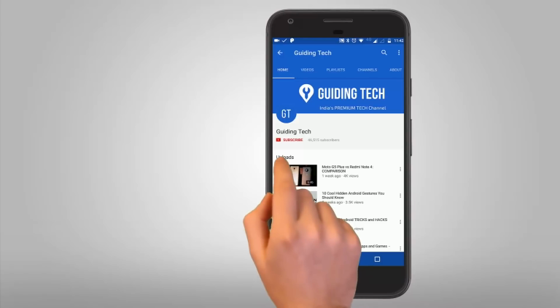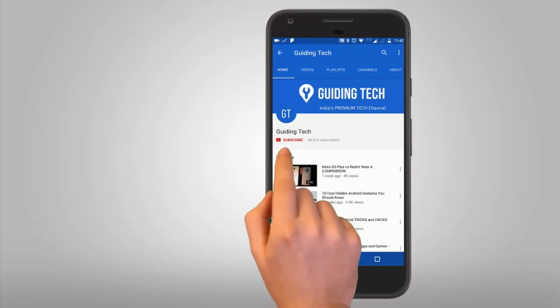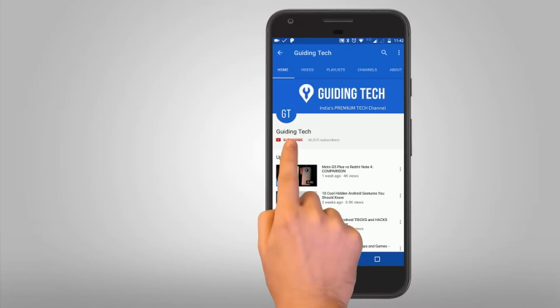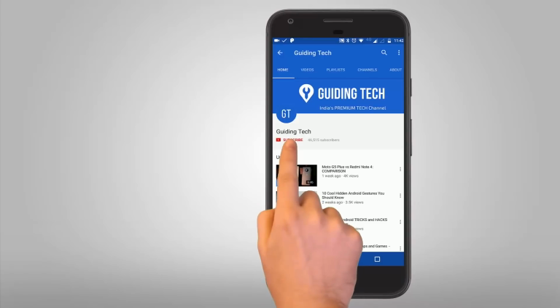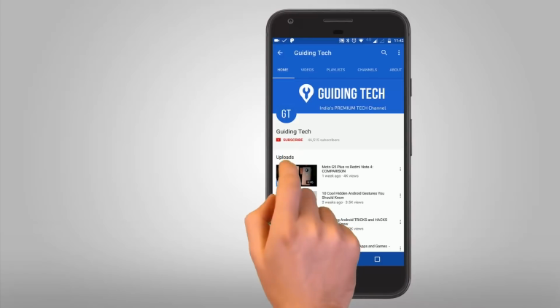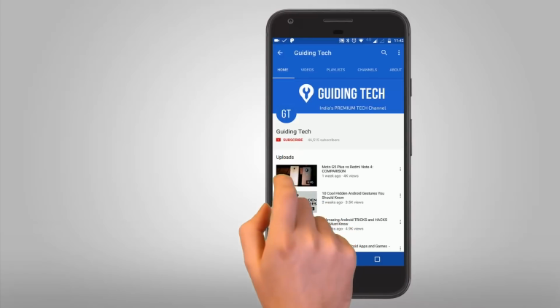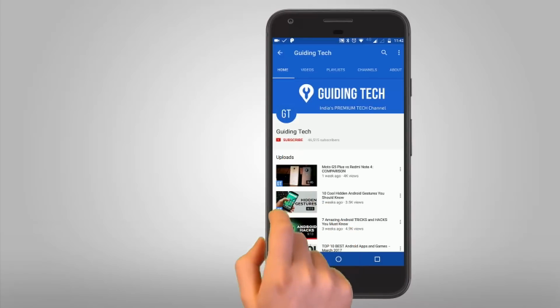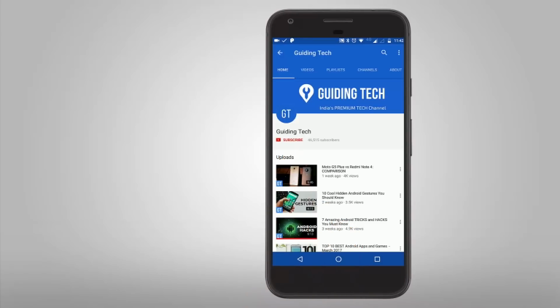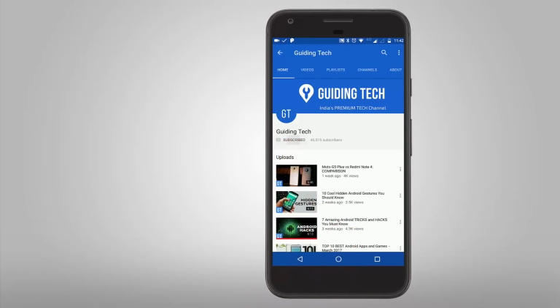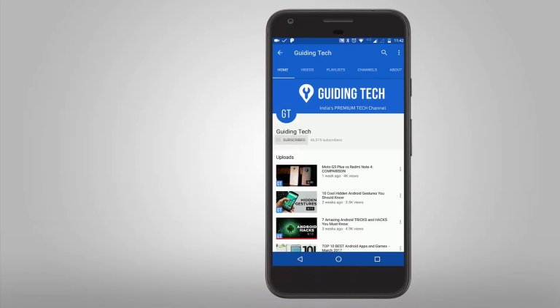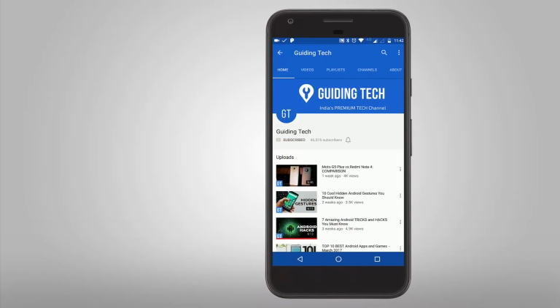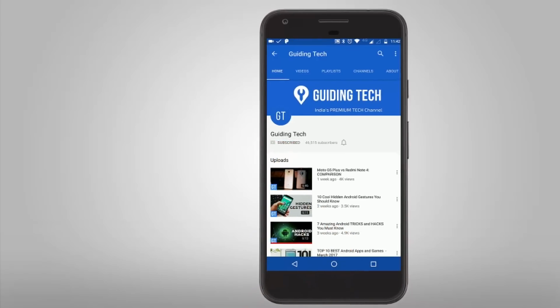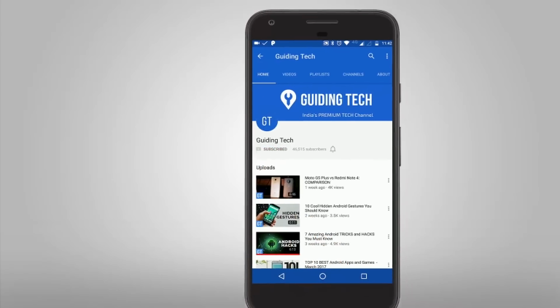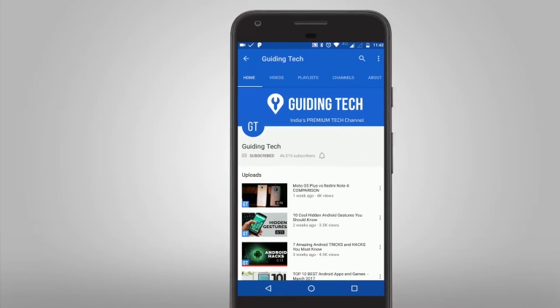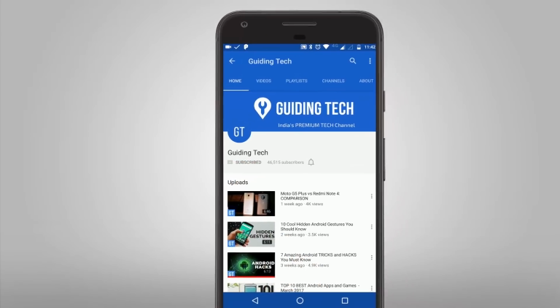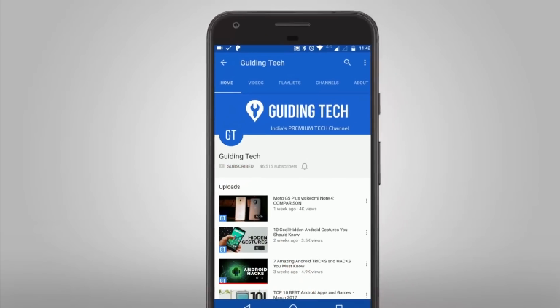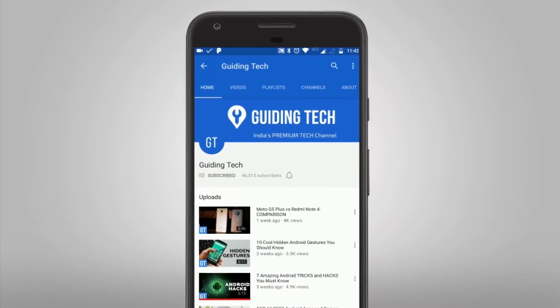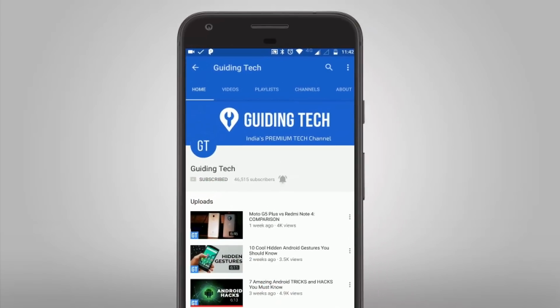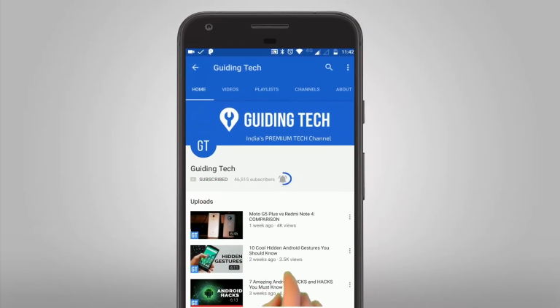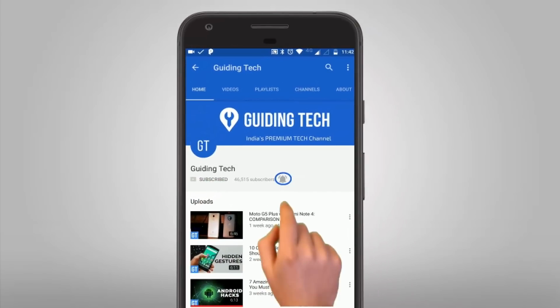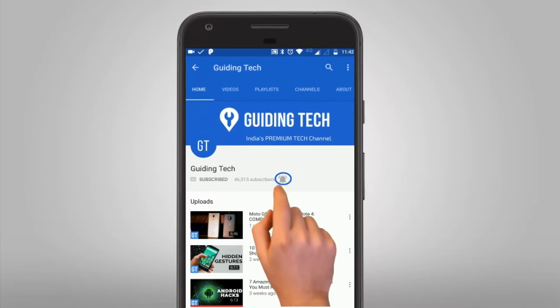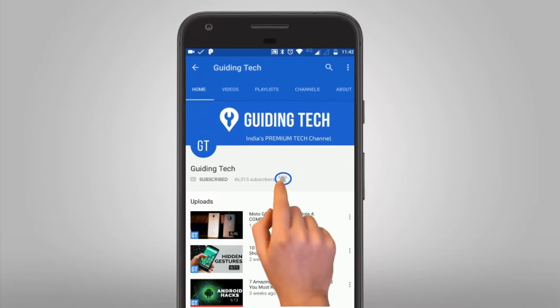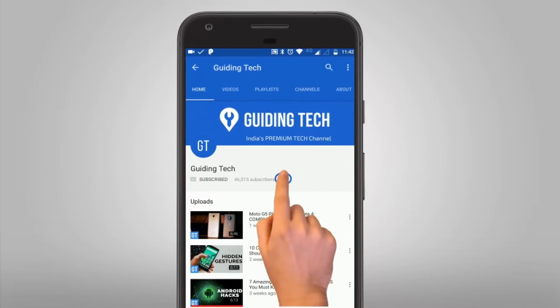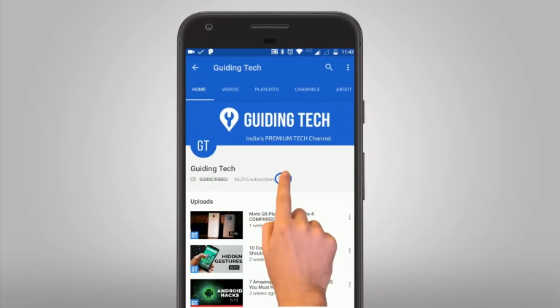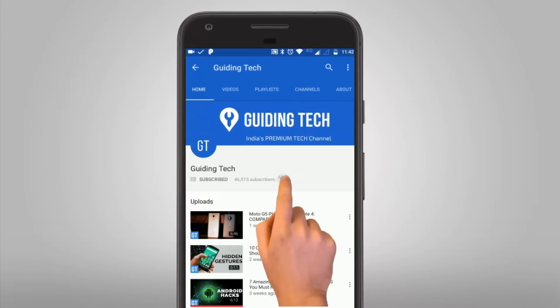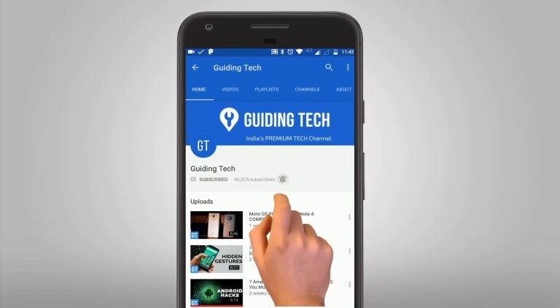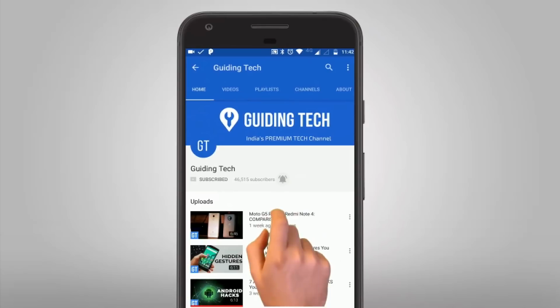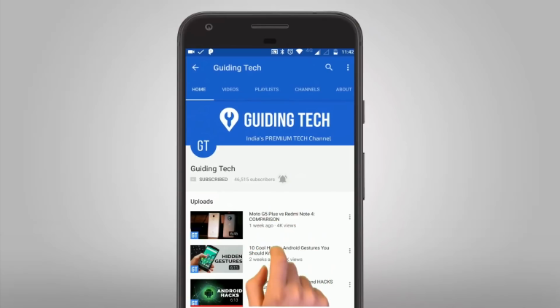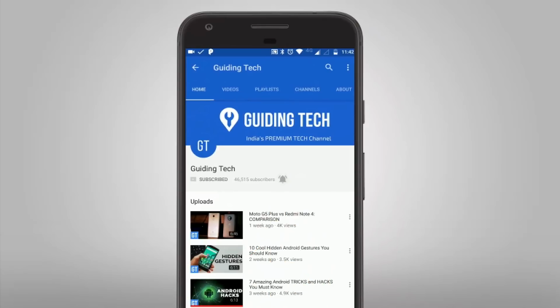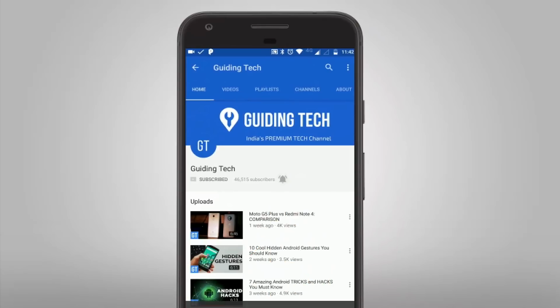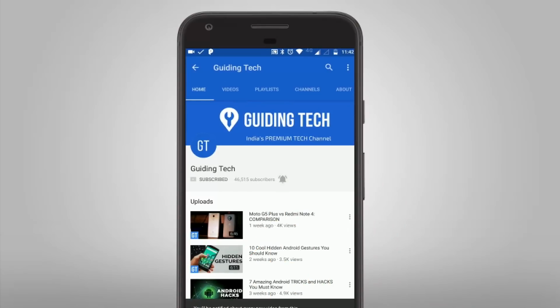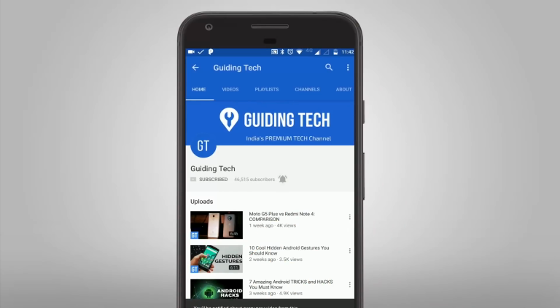Don't forget to subscribe to Guiding Tech and also tap on the bell icon to never miss a video from us.